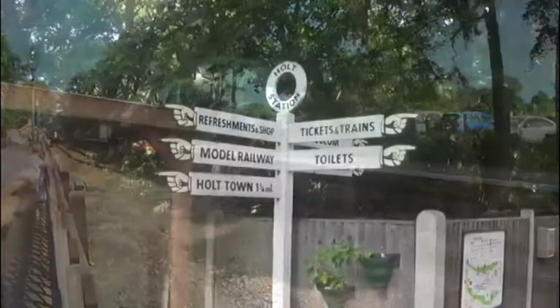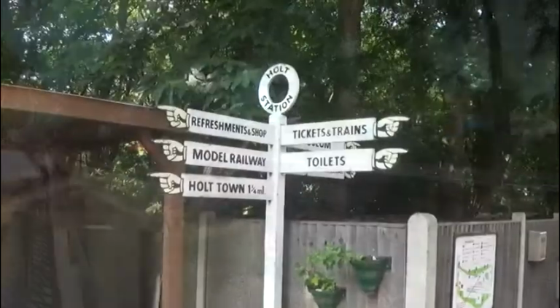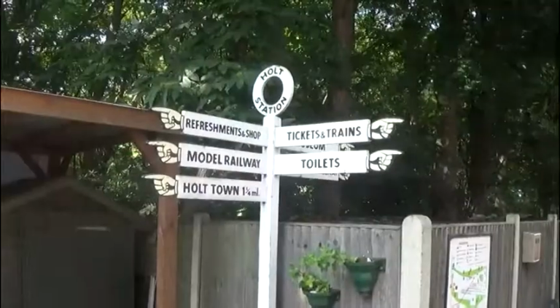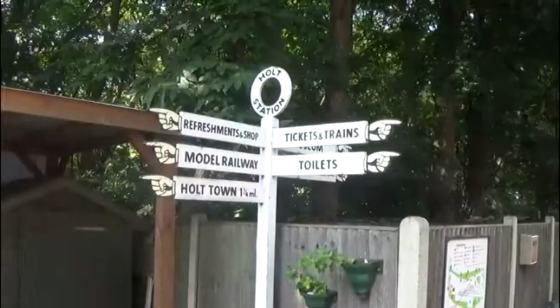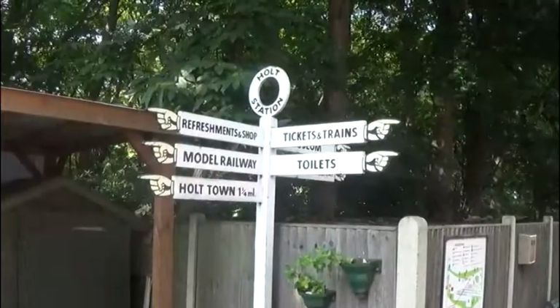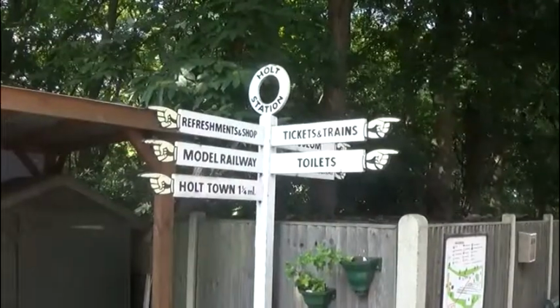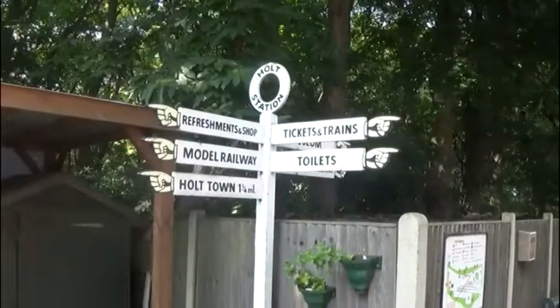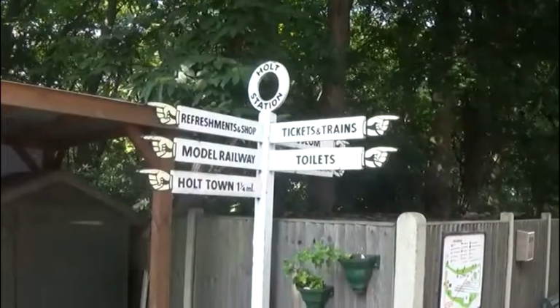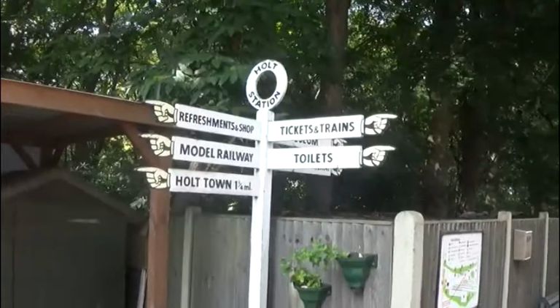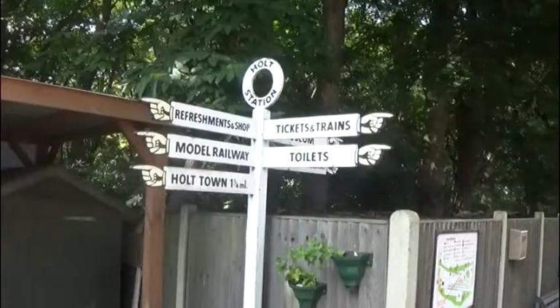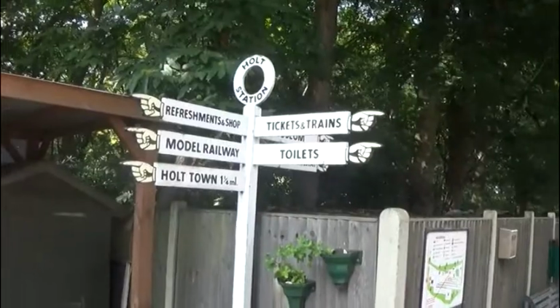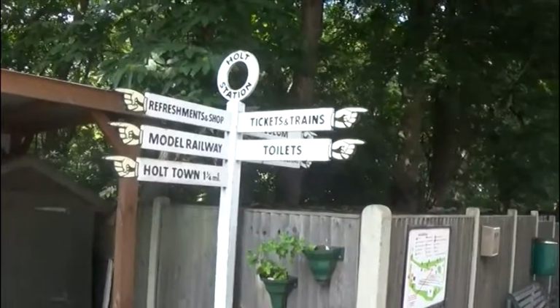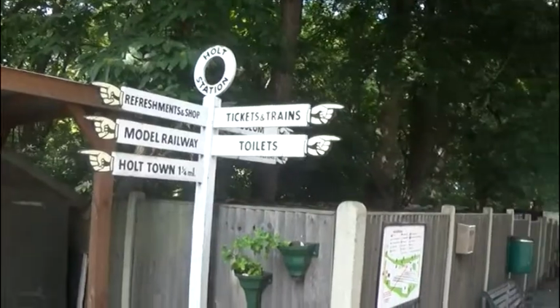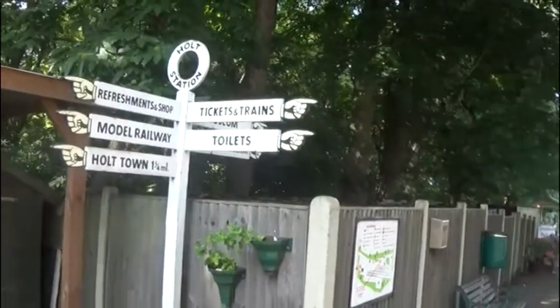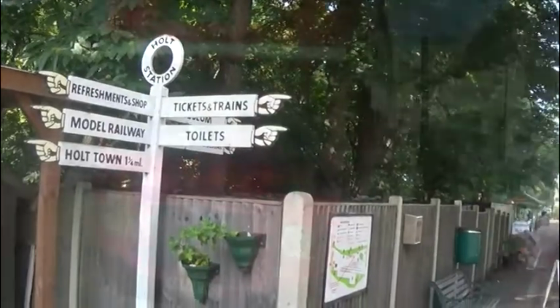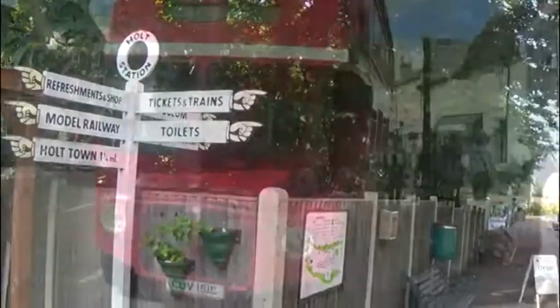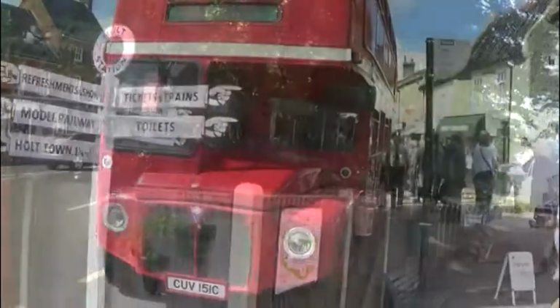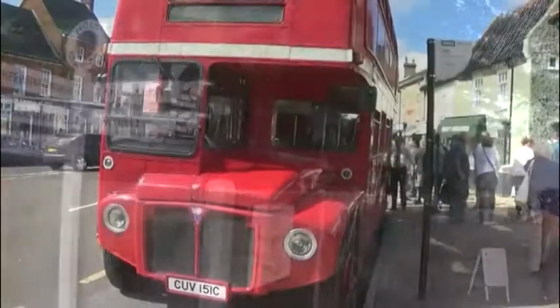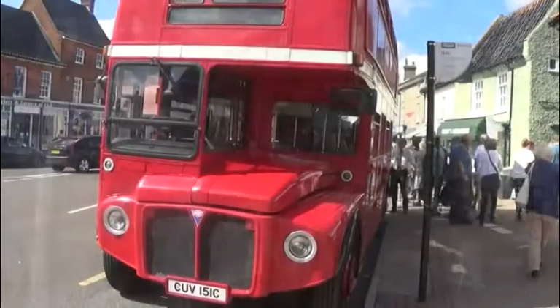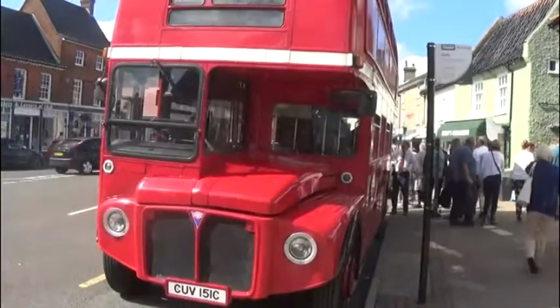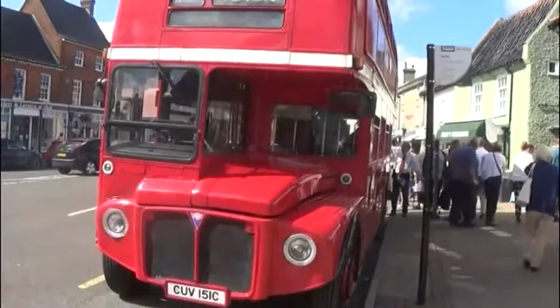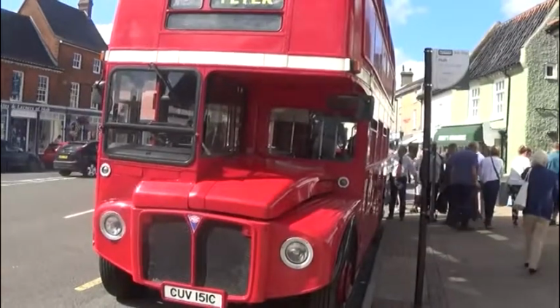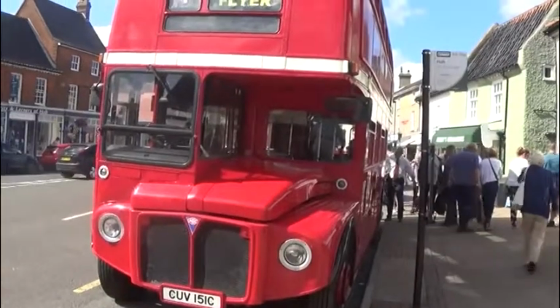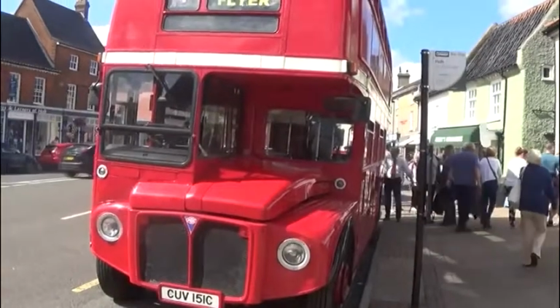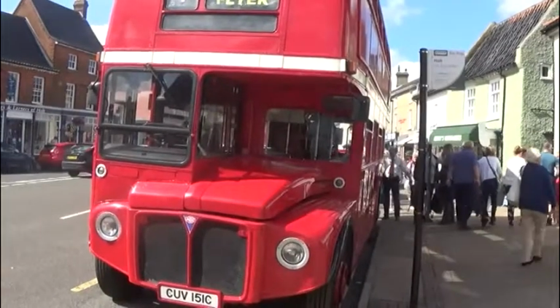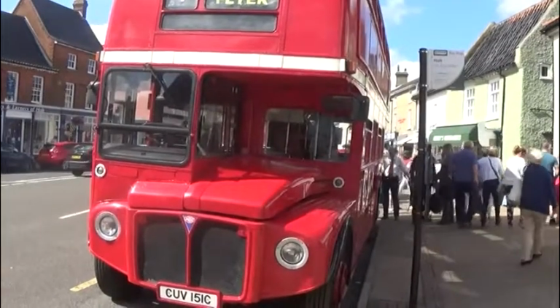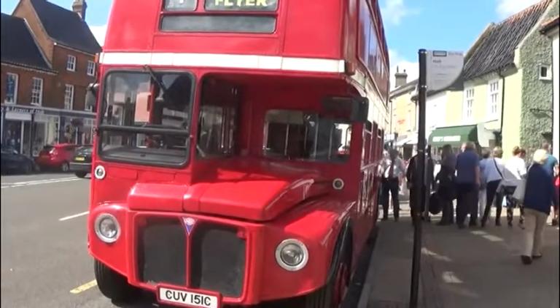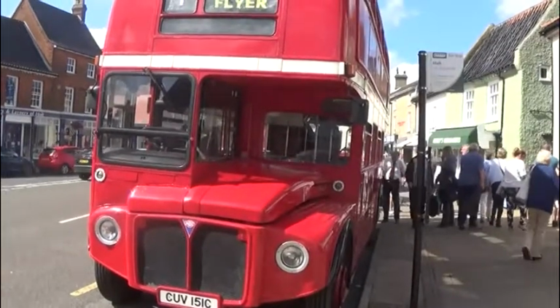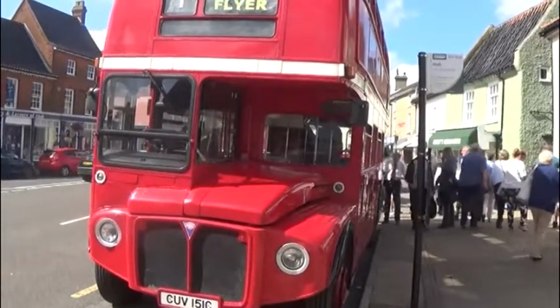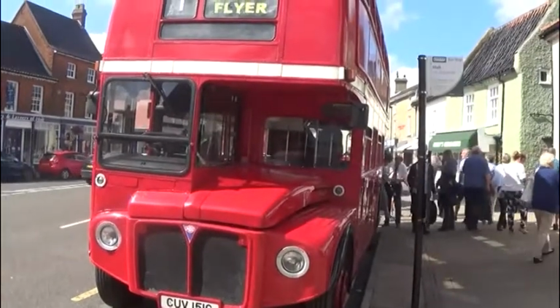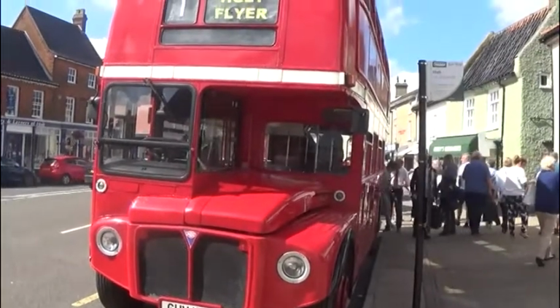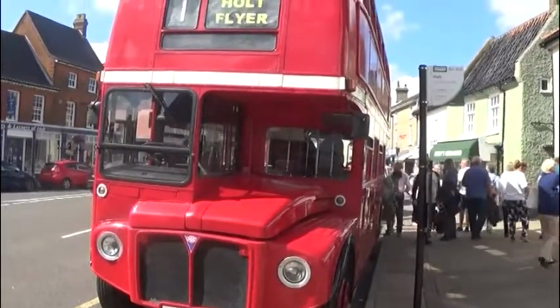Part of our day out was a trip into Holt town aboard the Holt Flyer, a very old London bus.